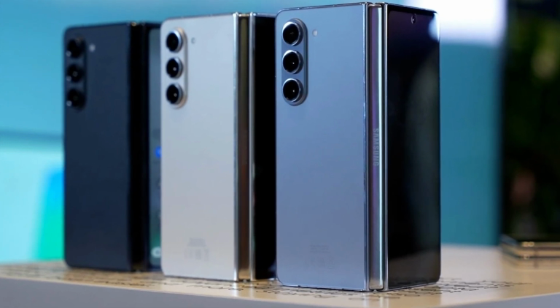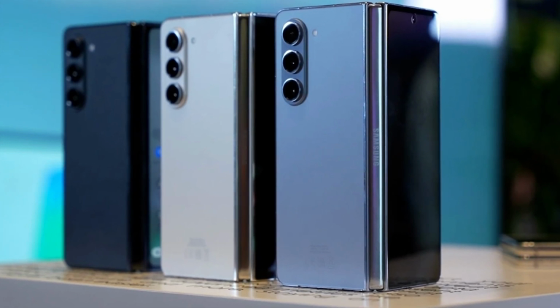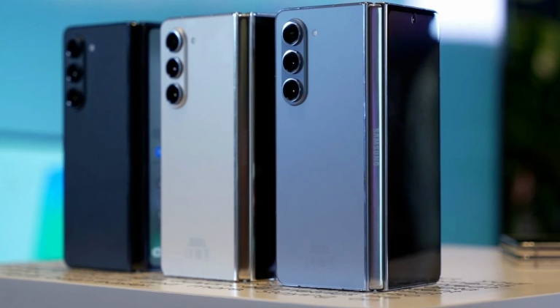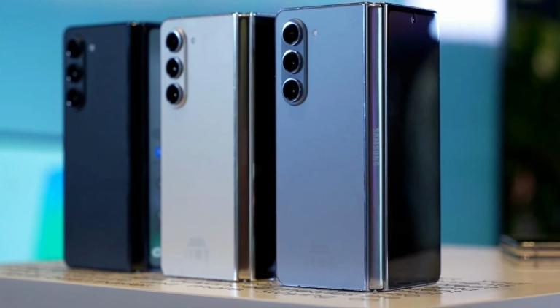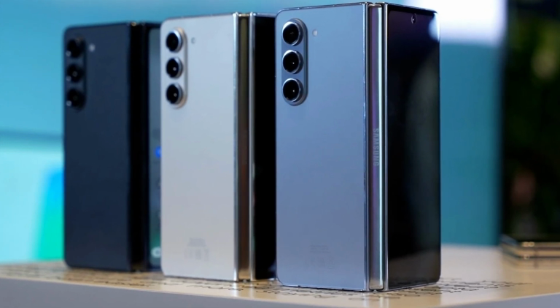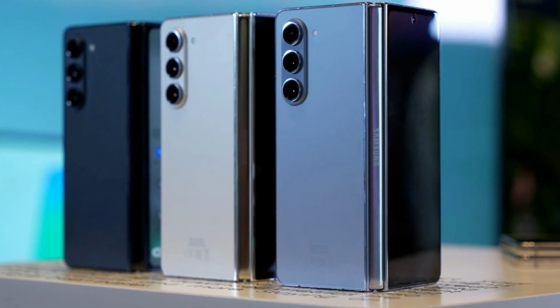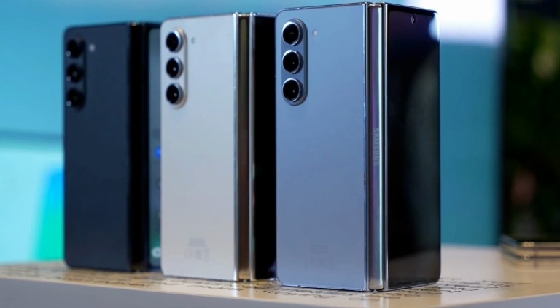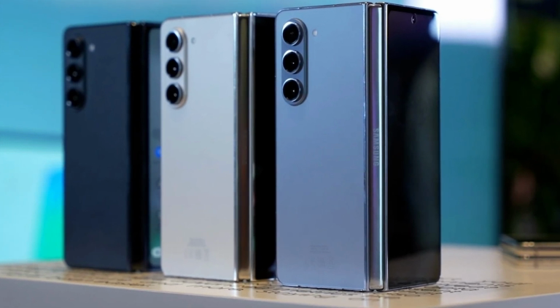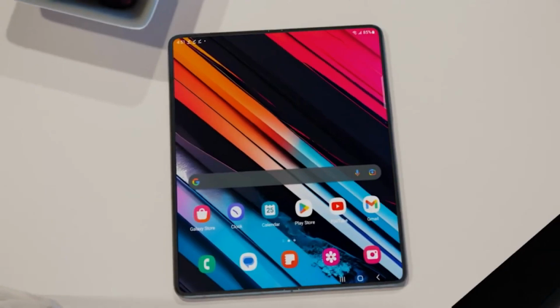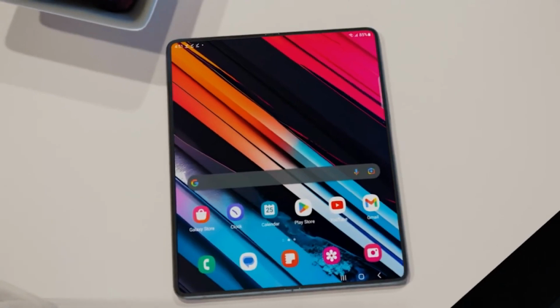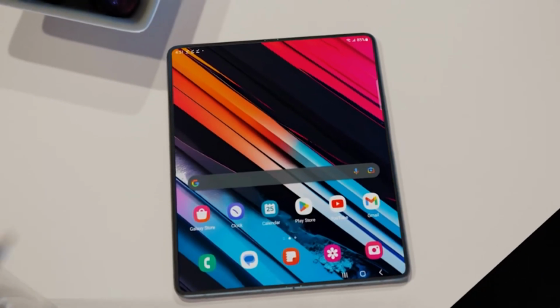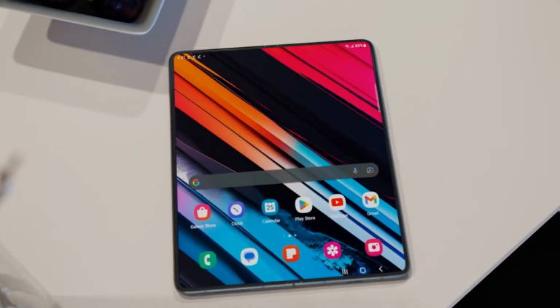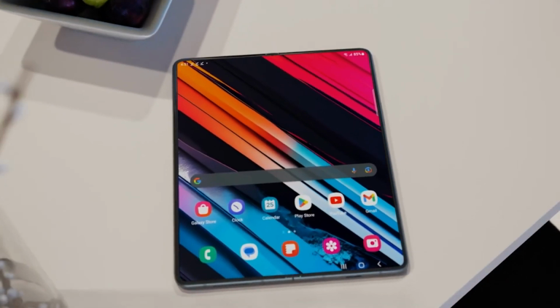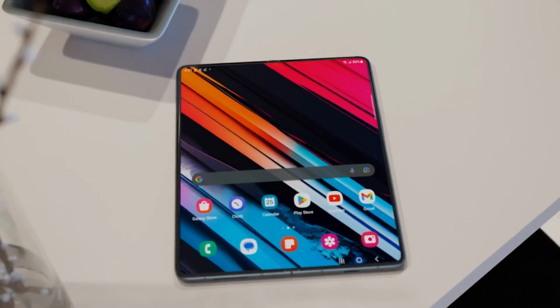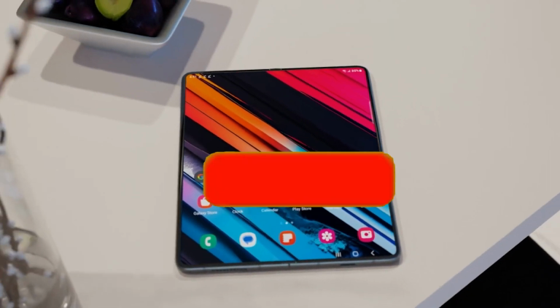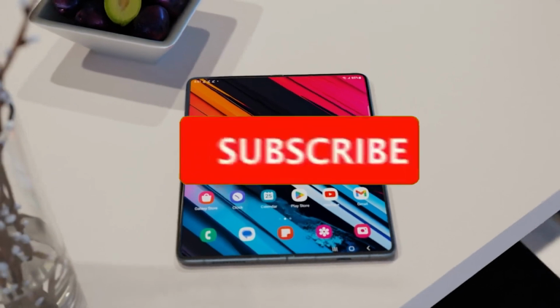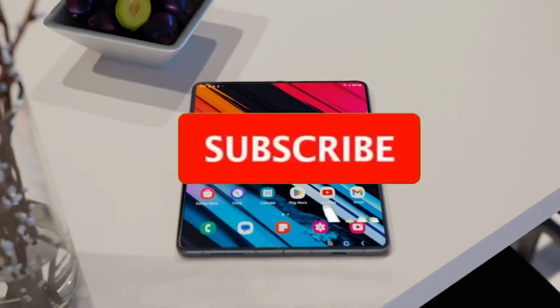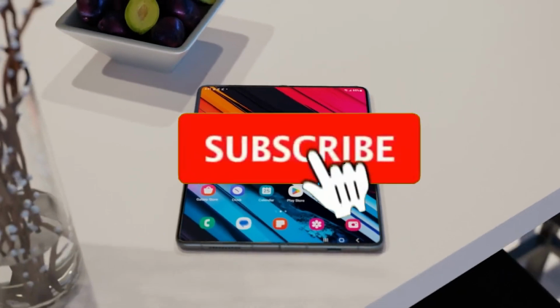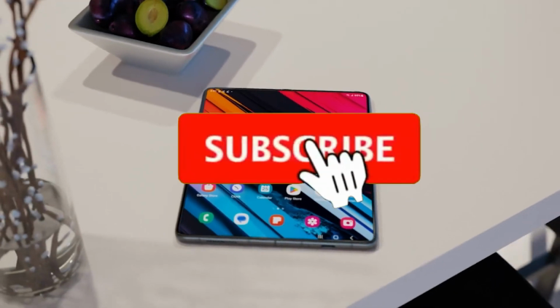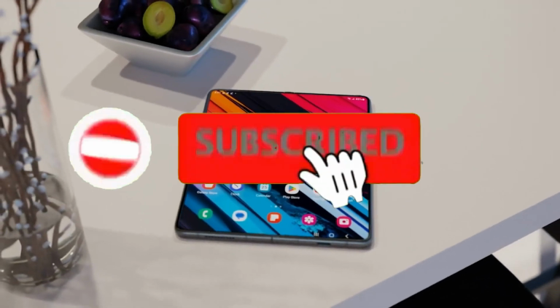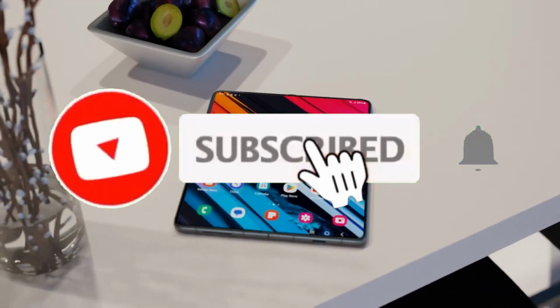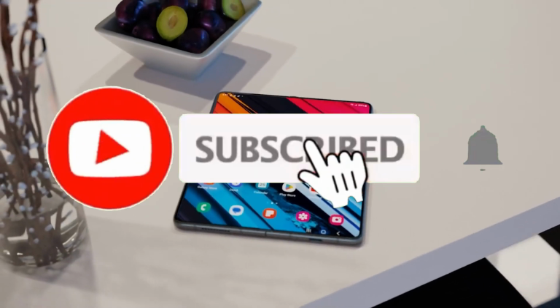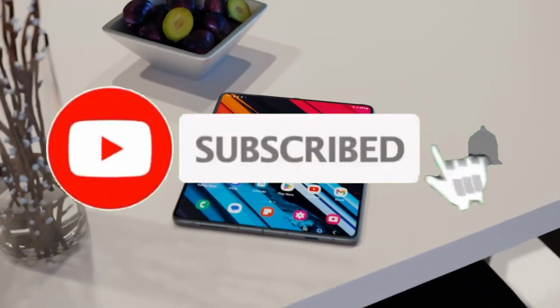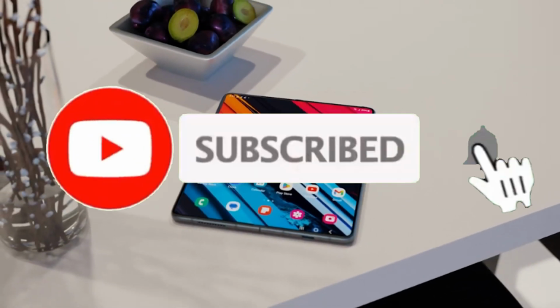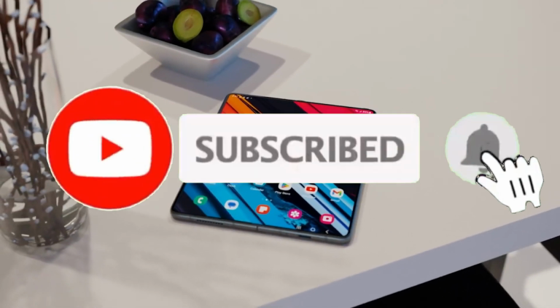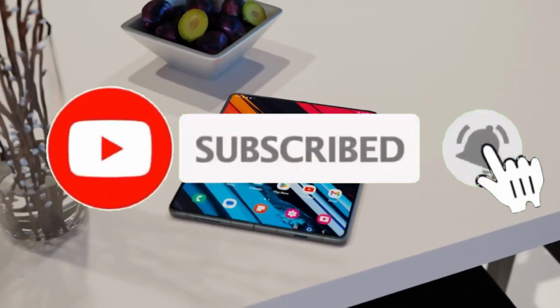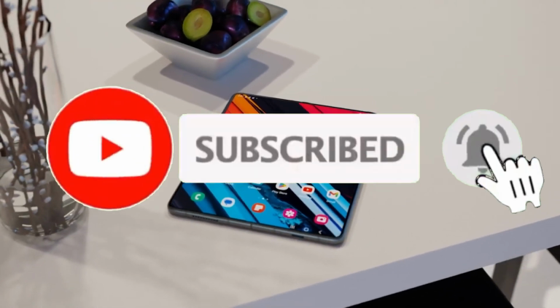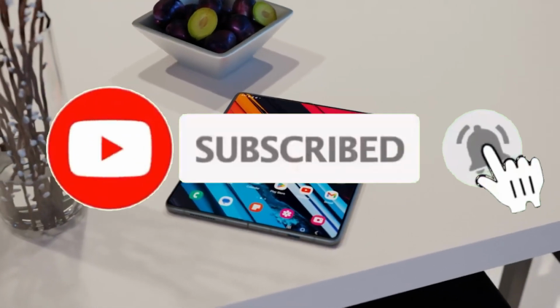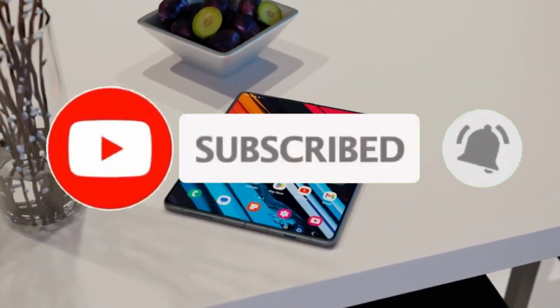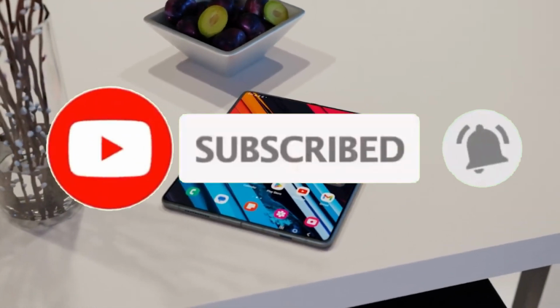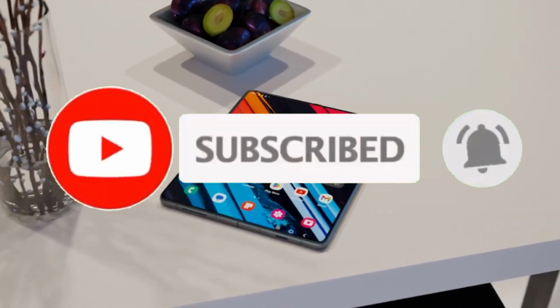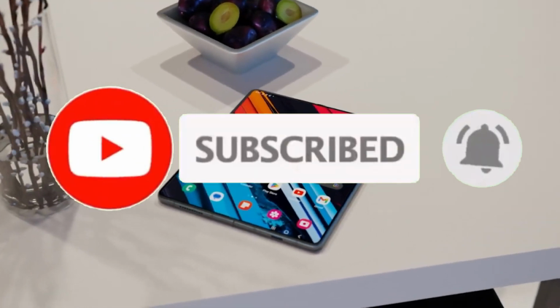That is it, guys. With that said, let me know your thoughts in the comments below. If you are new here, please subscribe, like the video, and comment. Thanks for watching — see you in the next one.